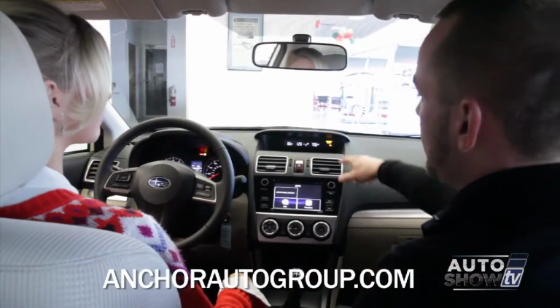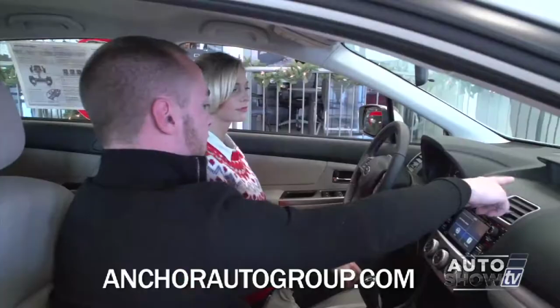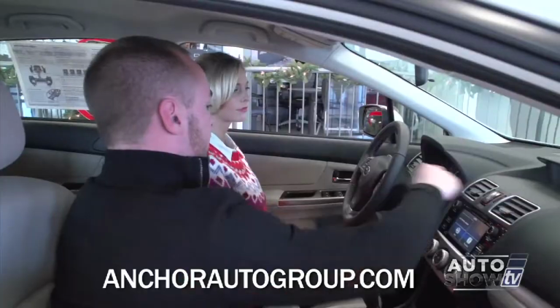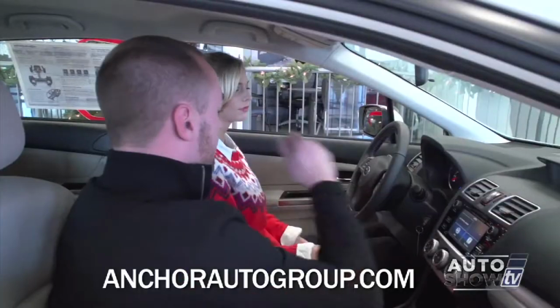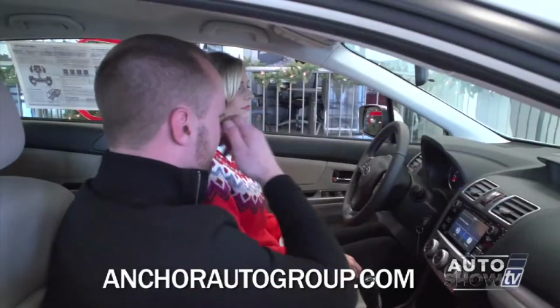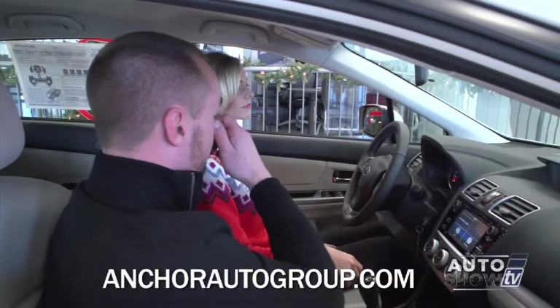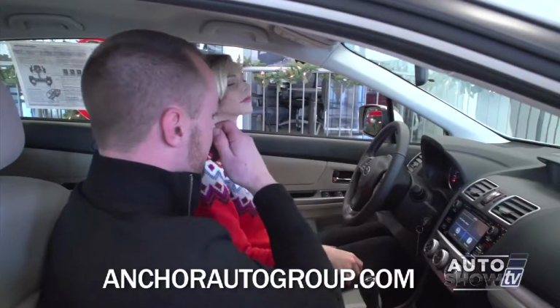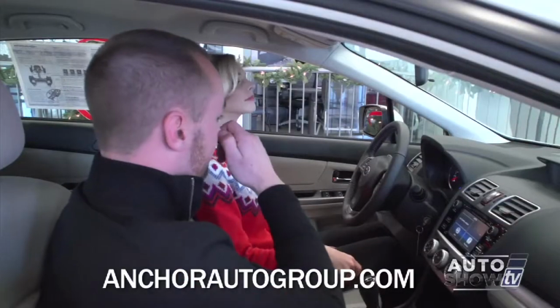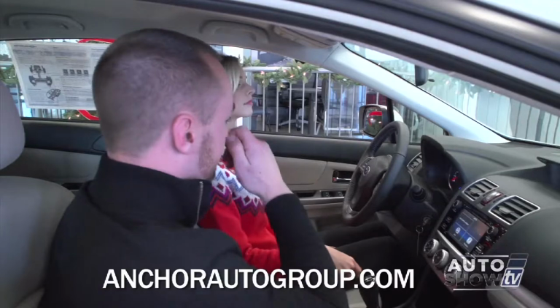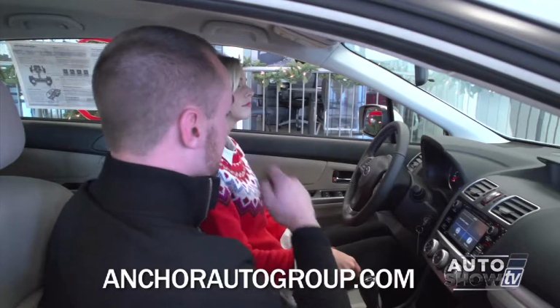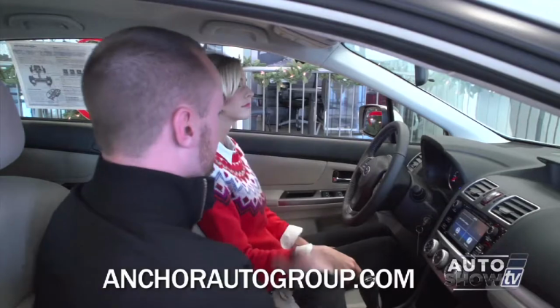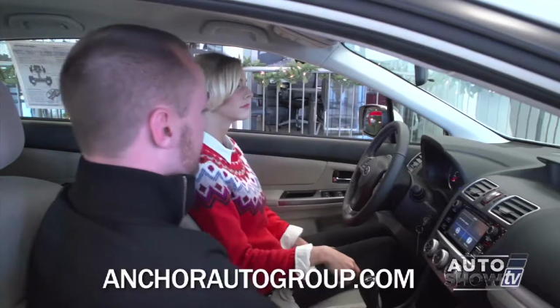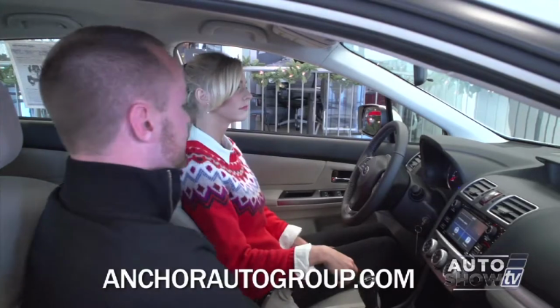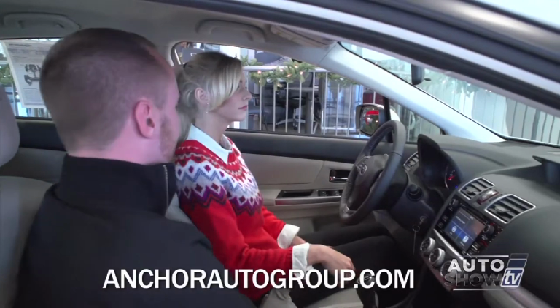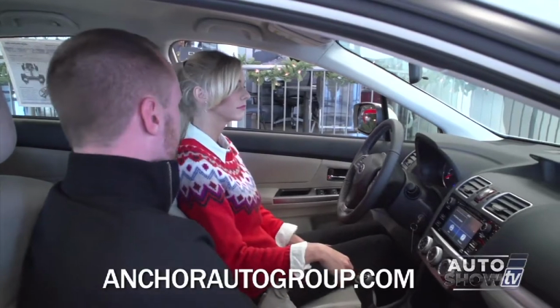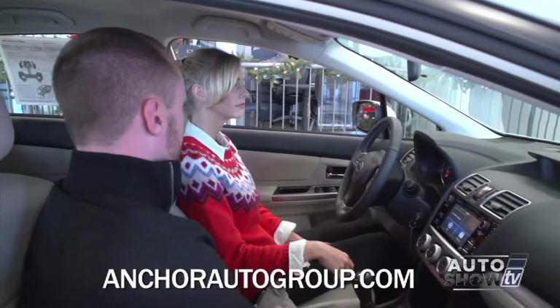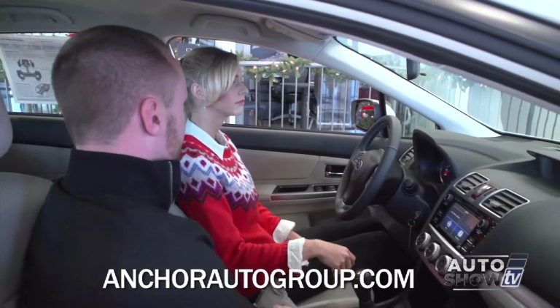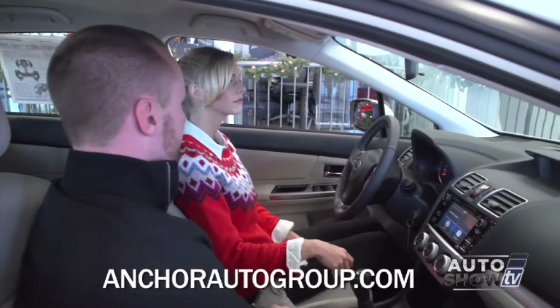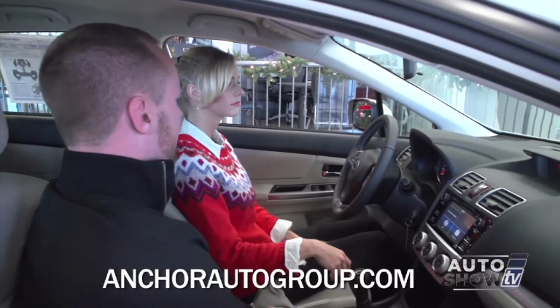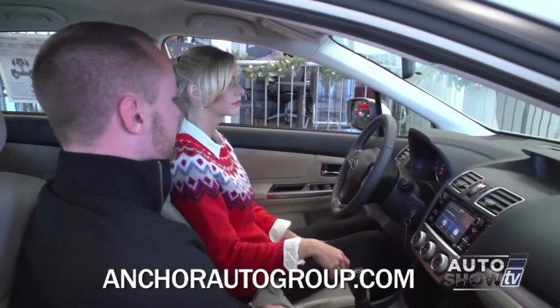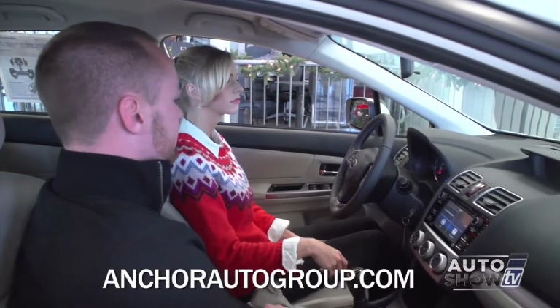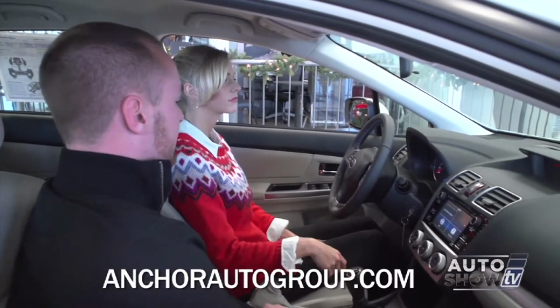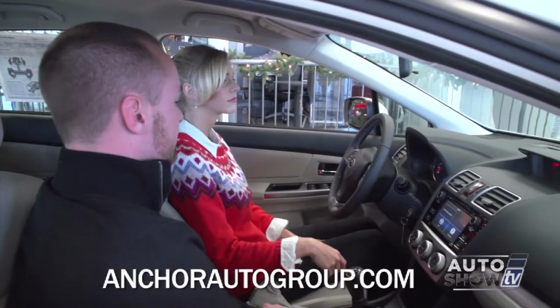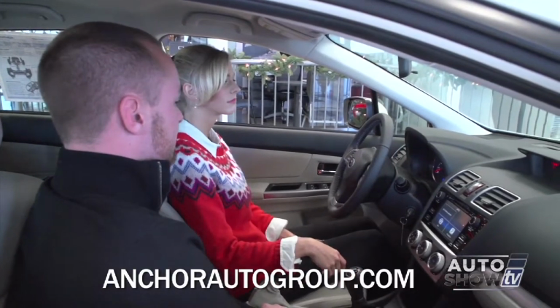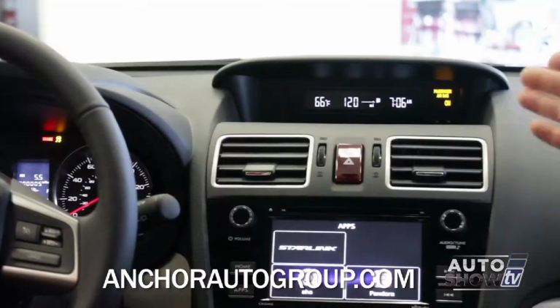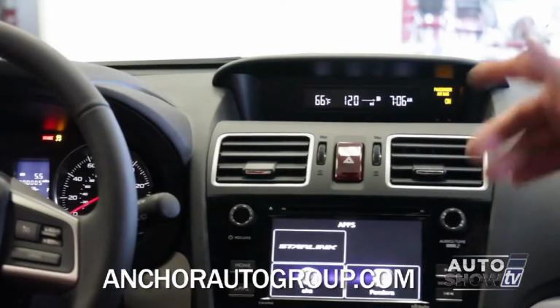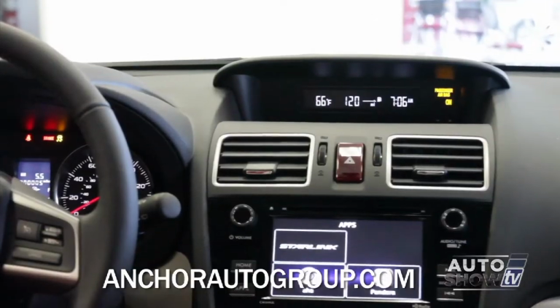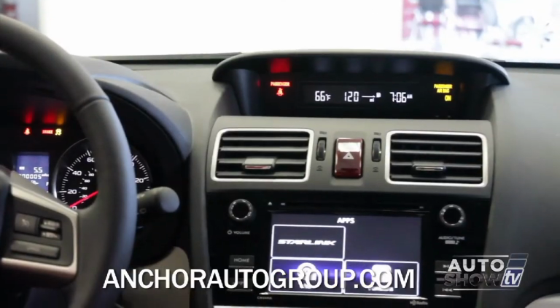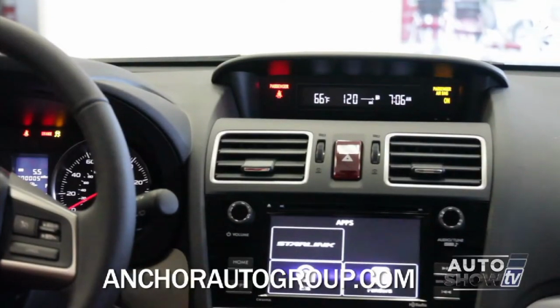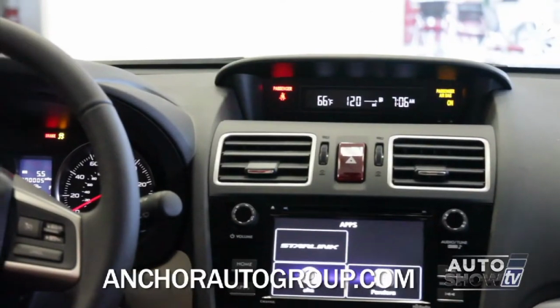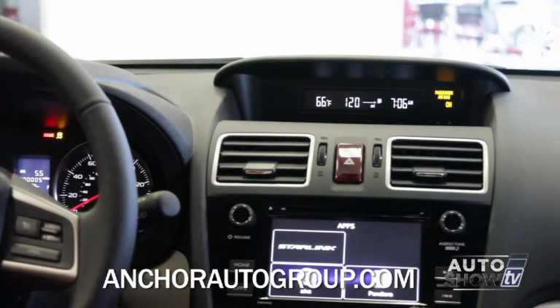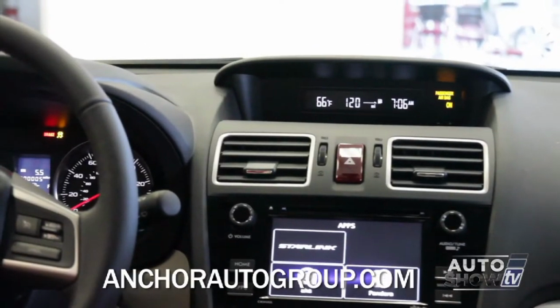On the top of the screen here, you have the outside temperature, miles until empty, and the current time.